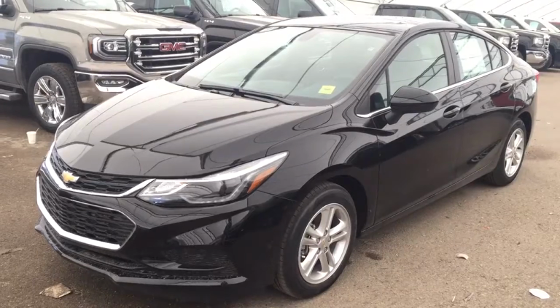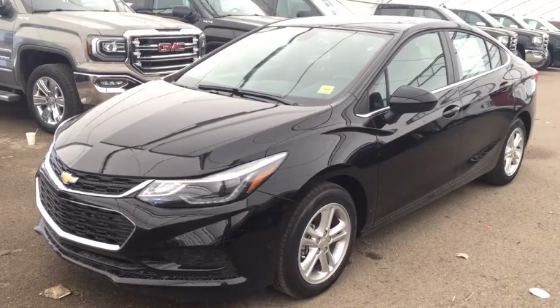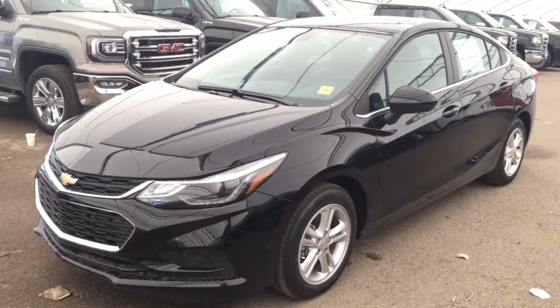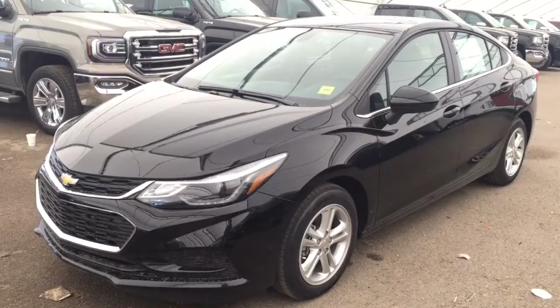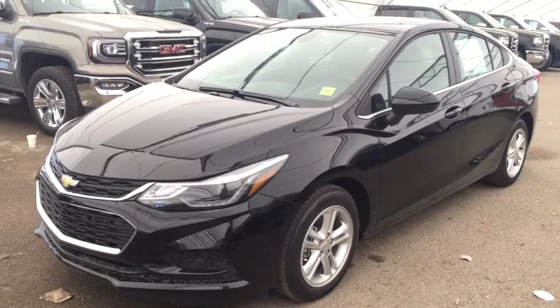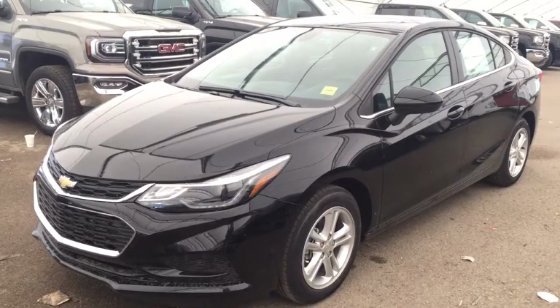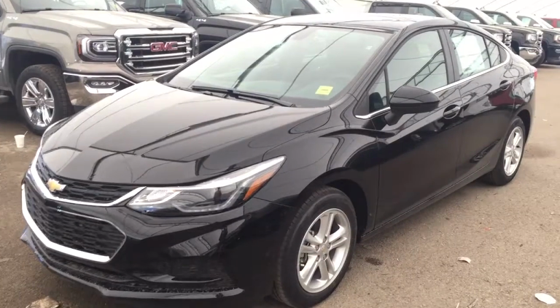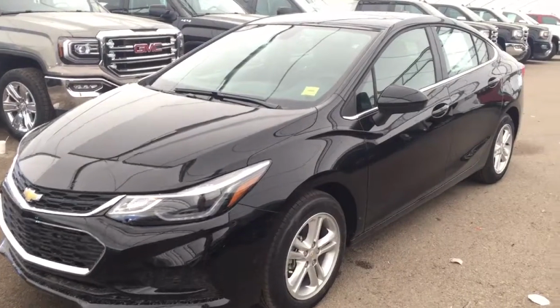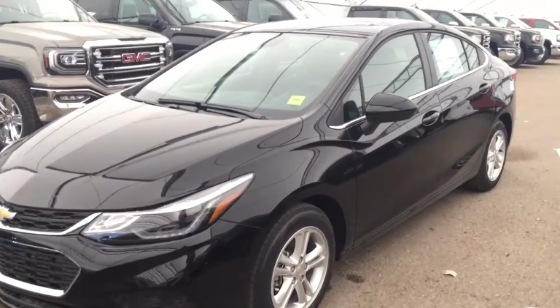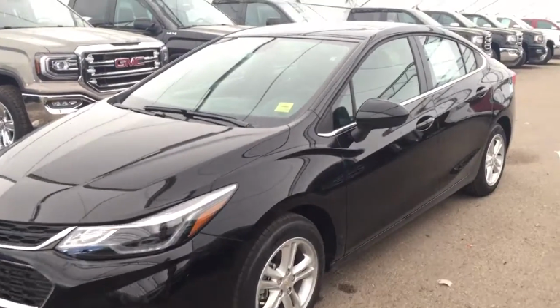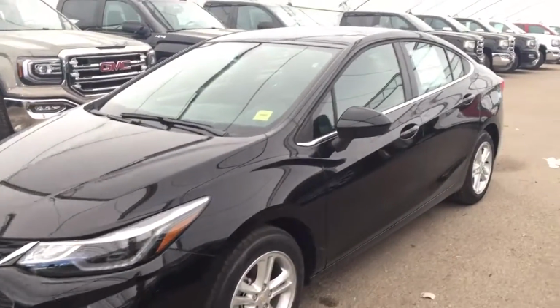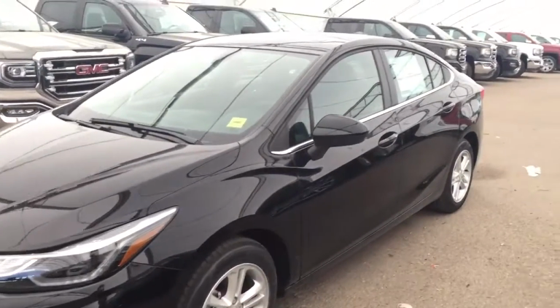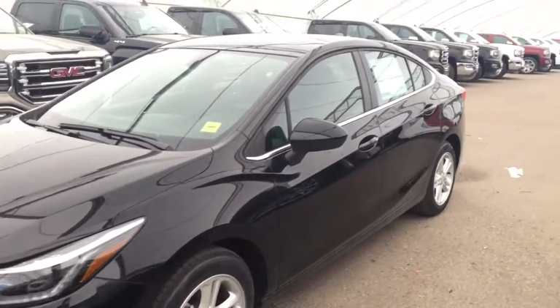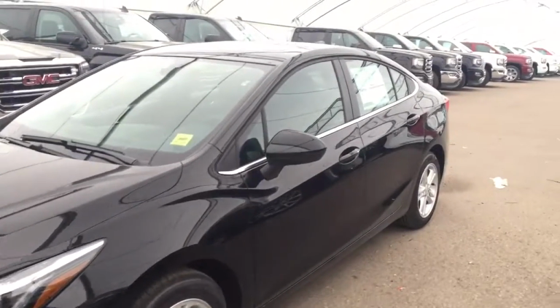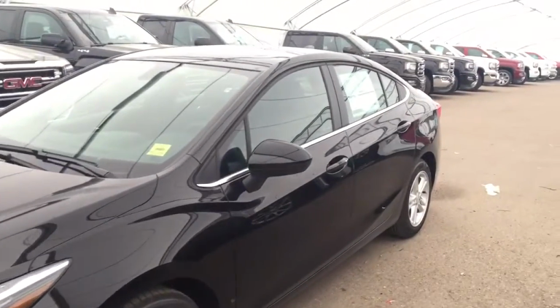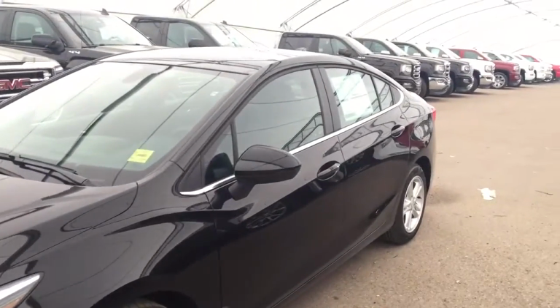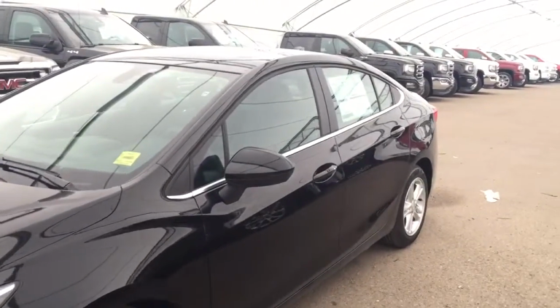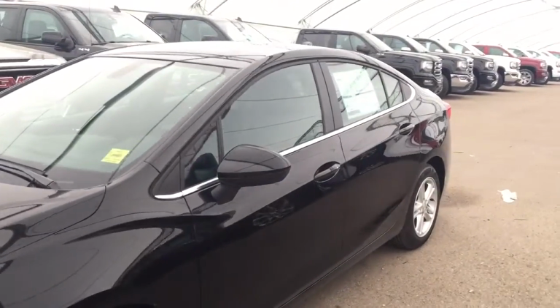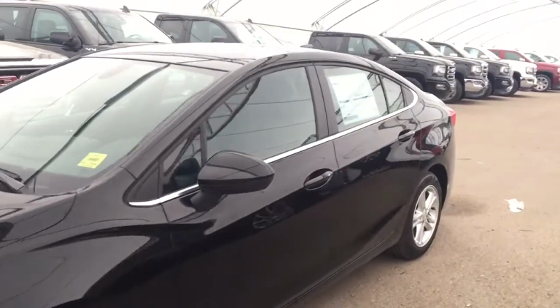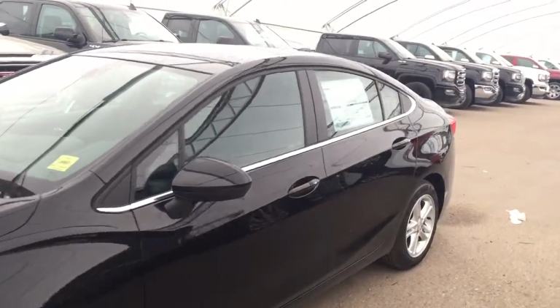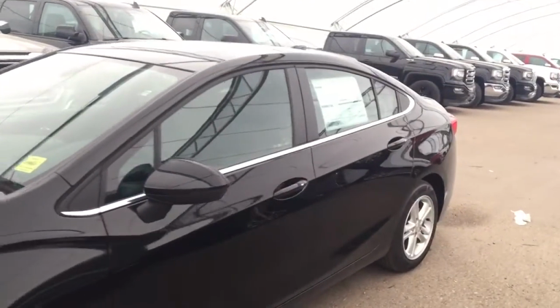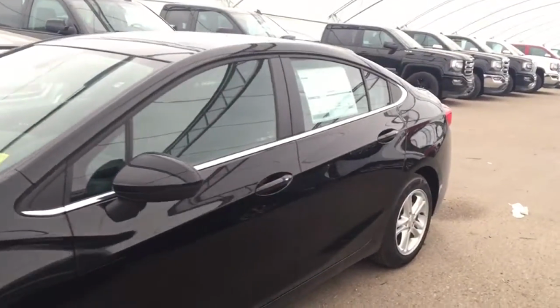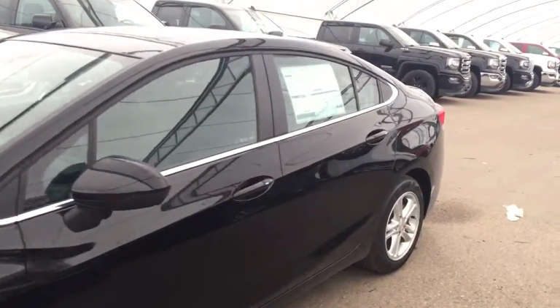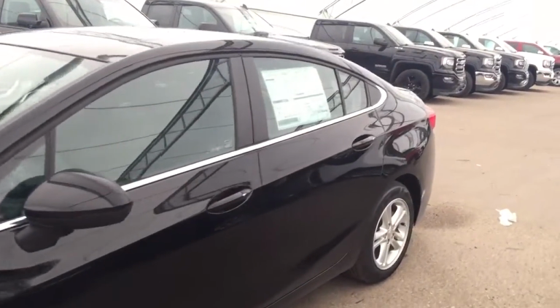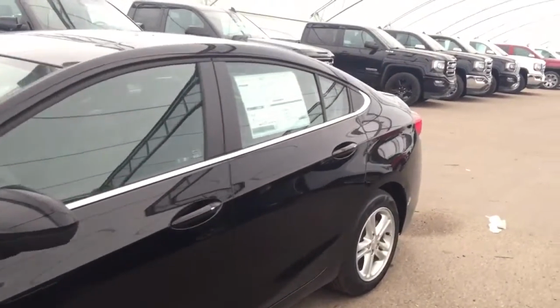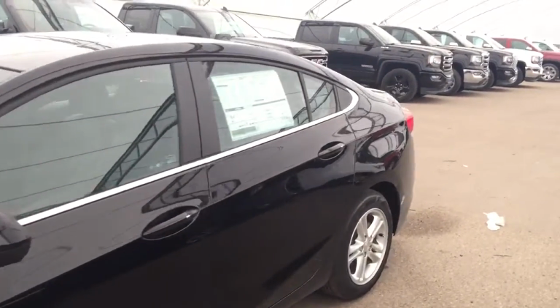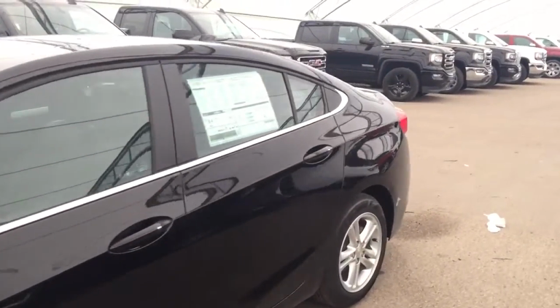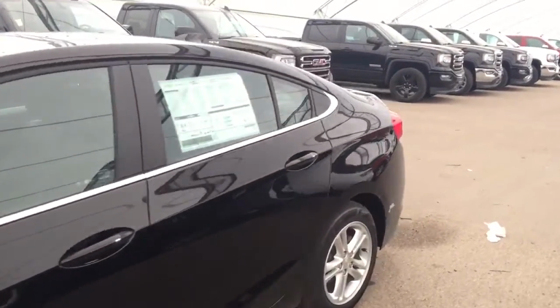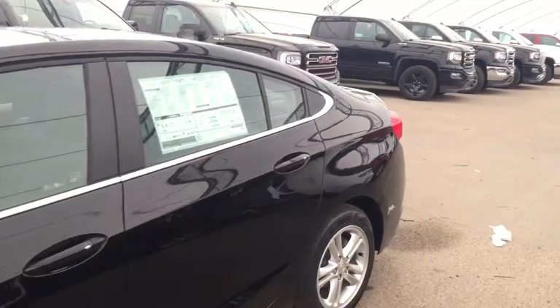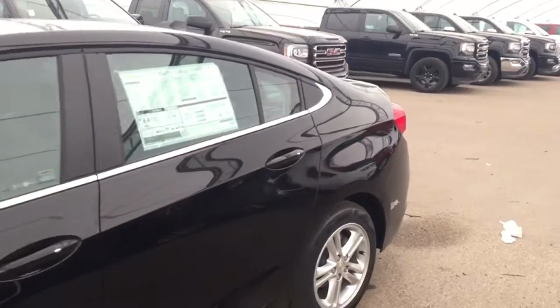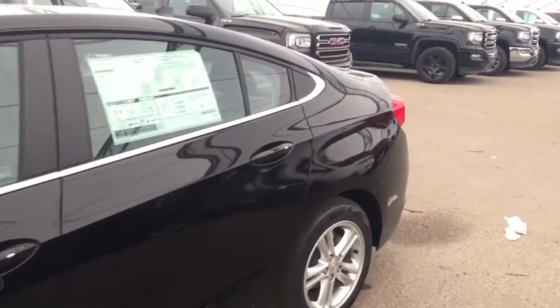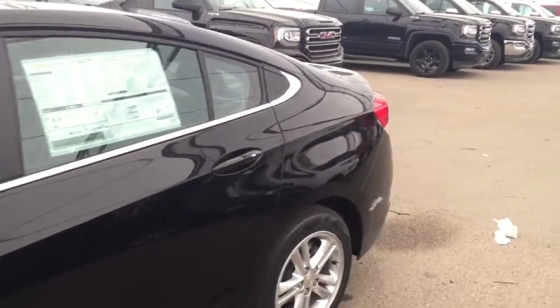Welcome to Davis Chevrolet. This is the 2017 Chevrolet Cruze Diesel in the color black.